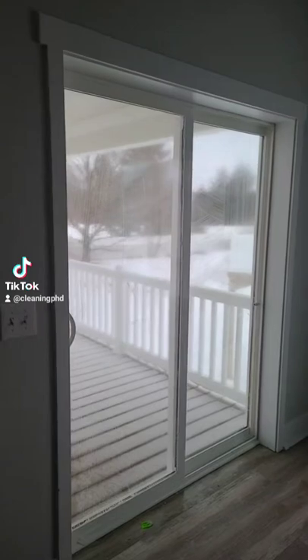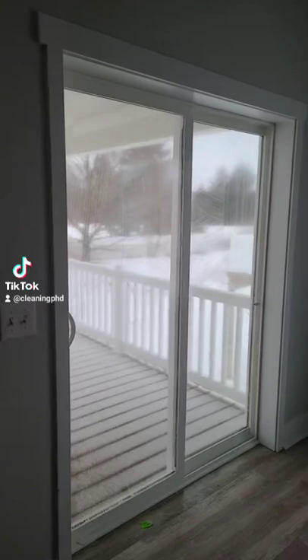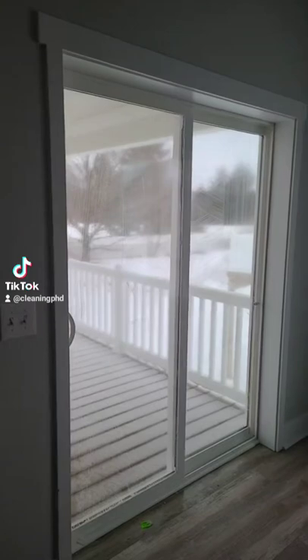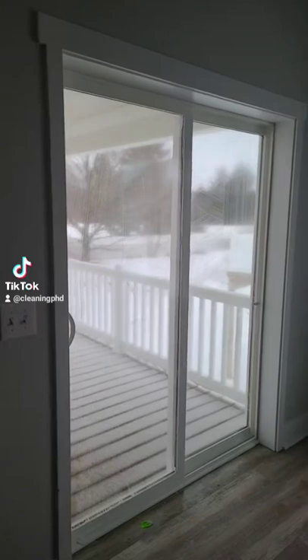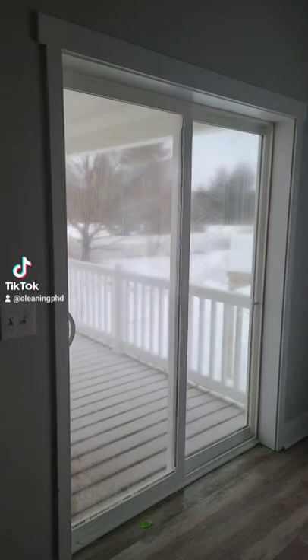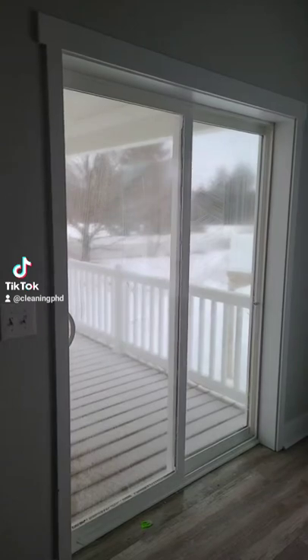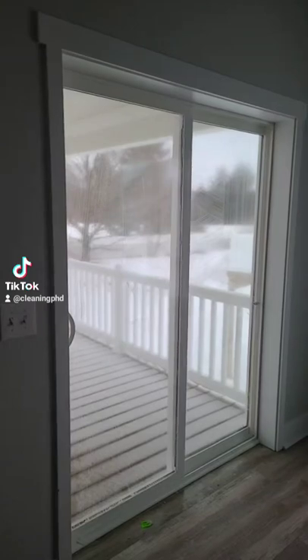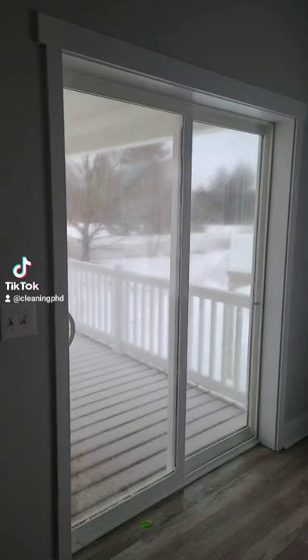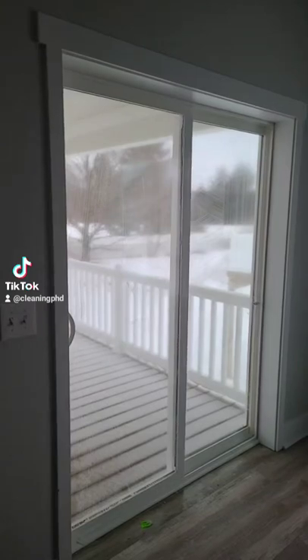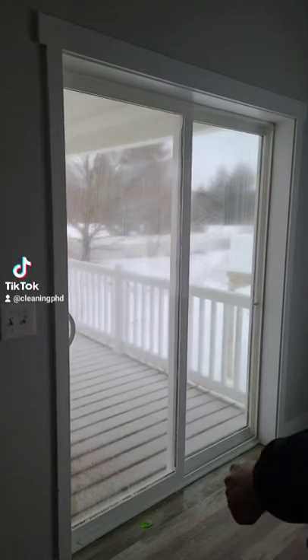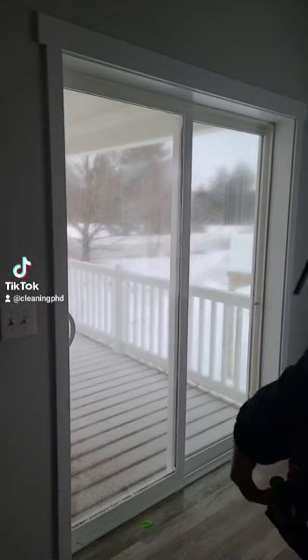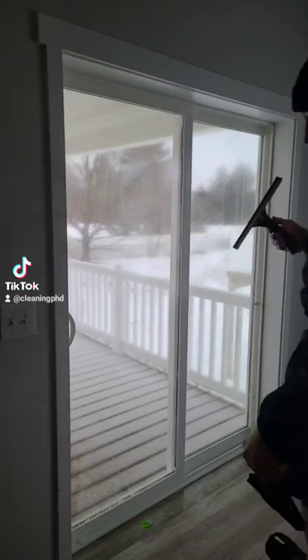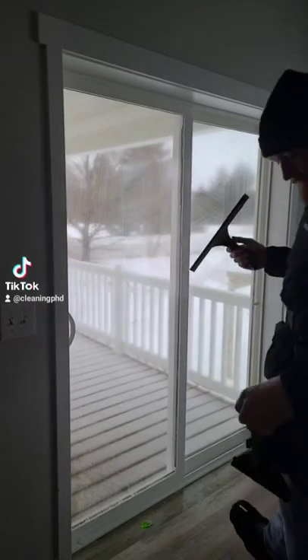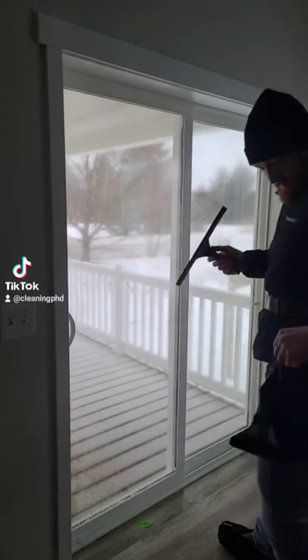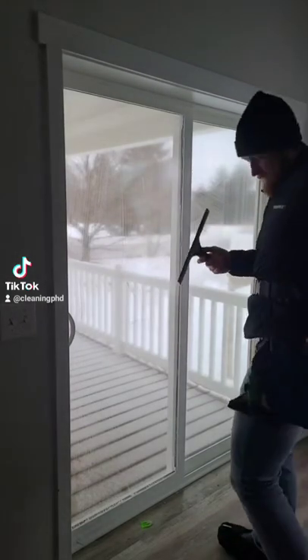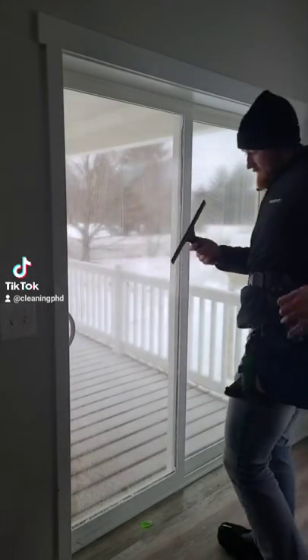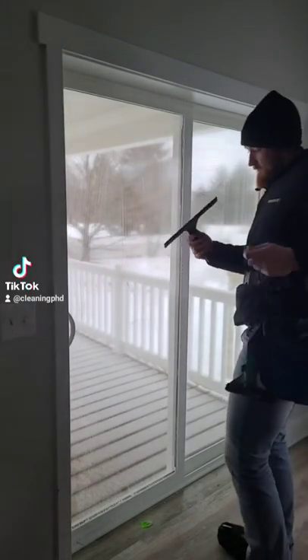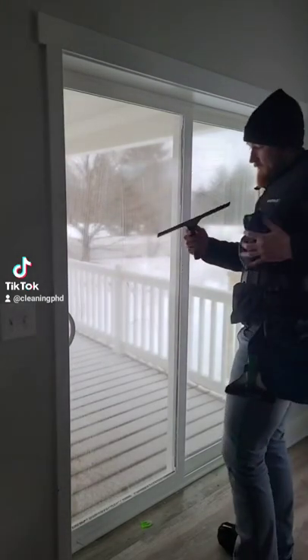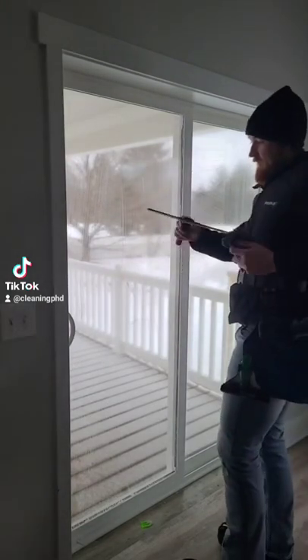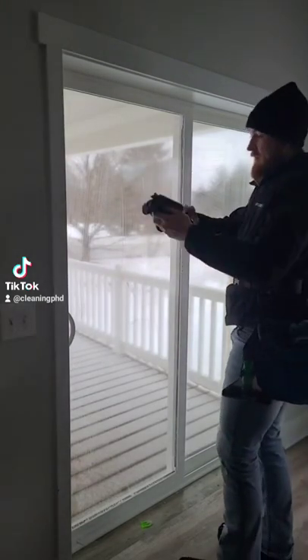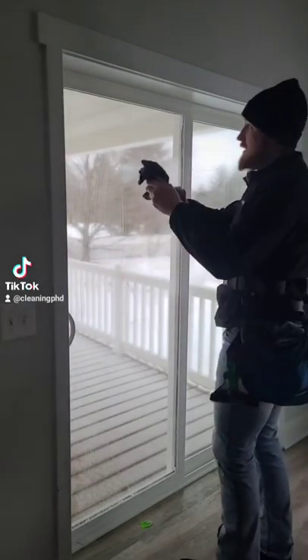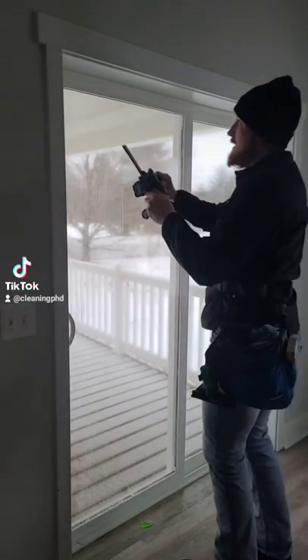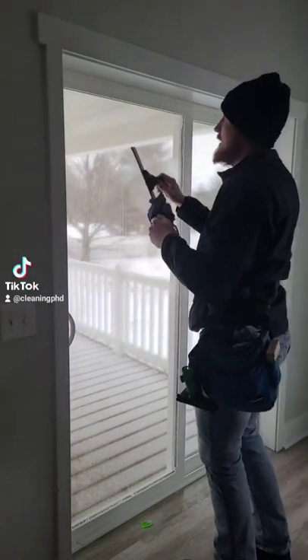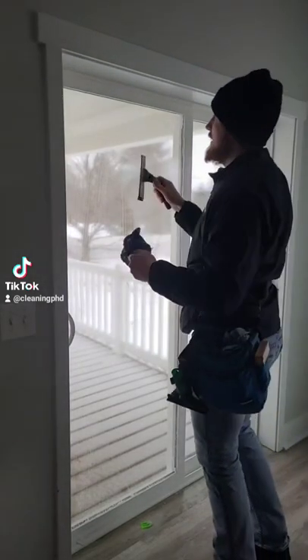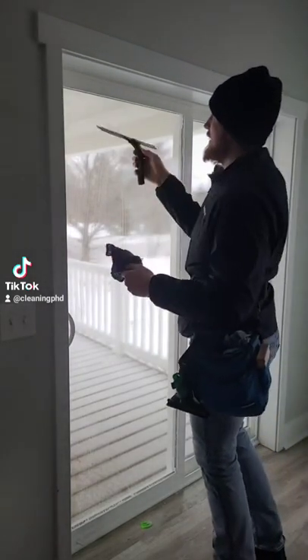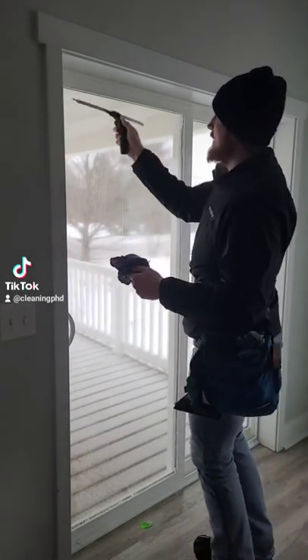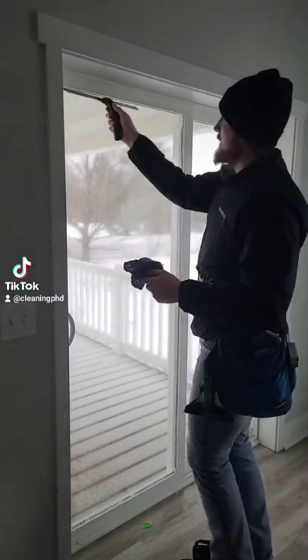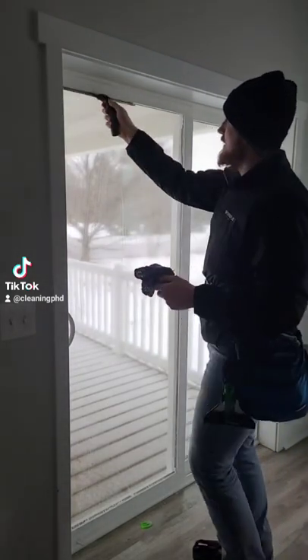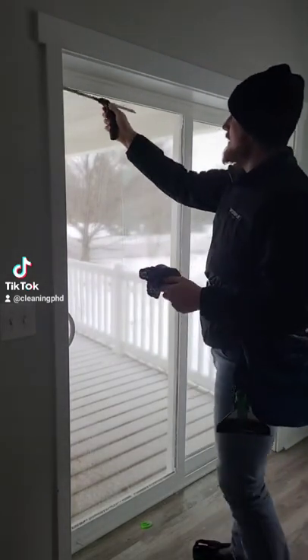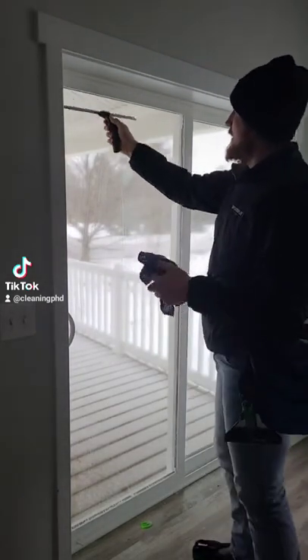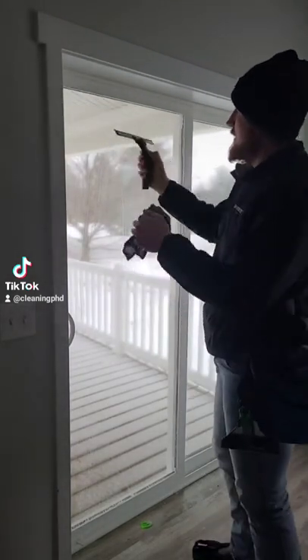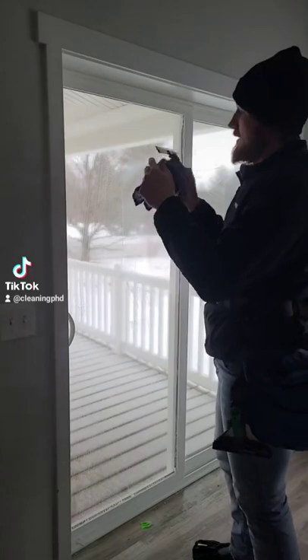You ever wonder about the different types of window cleaning squeegee techniques? This is a video that shows three different examples.